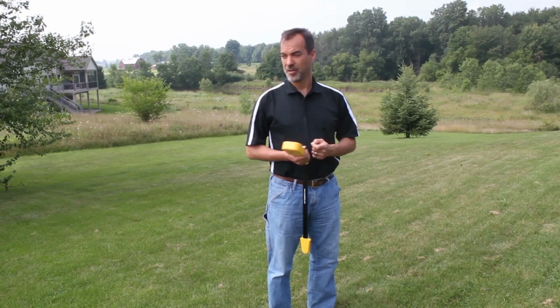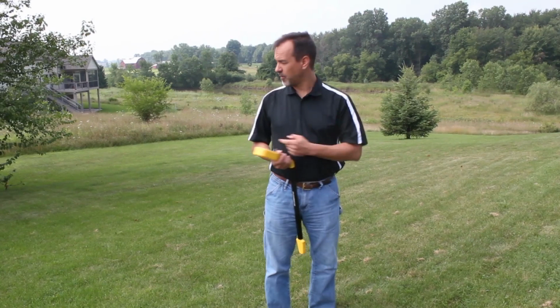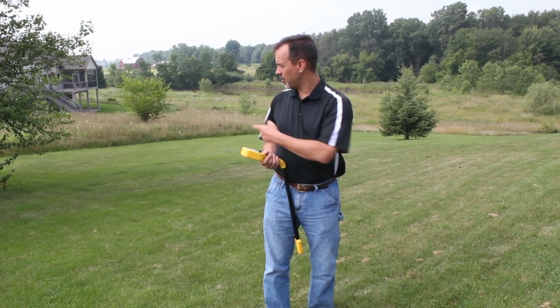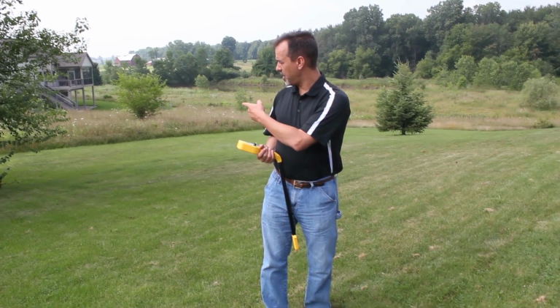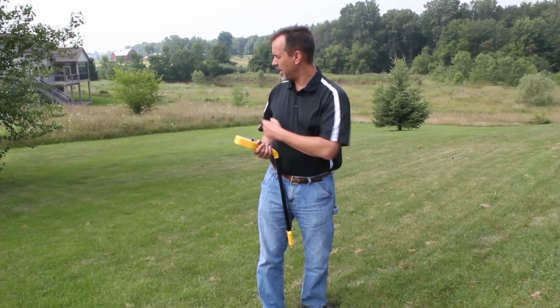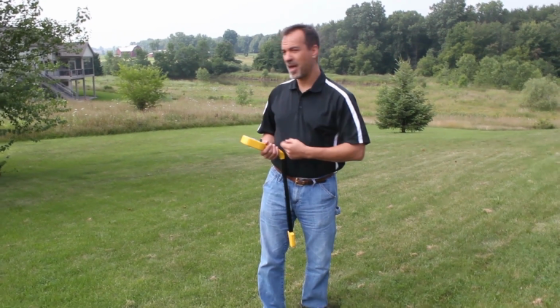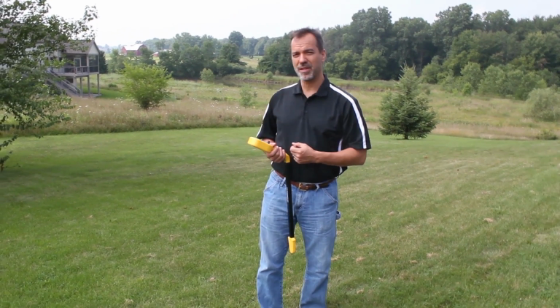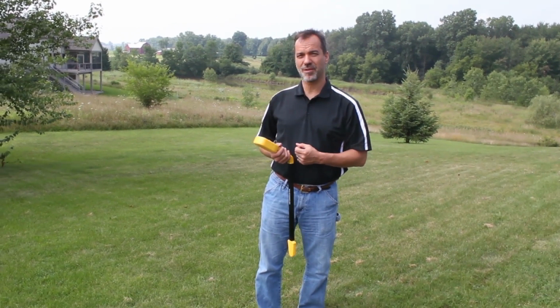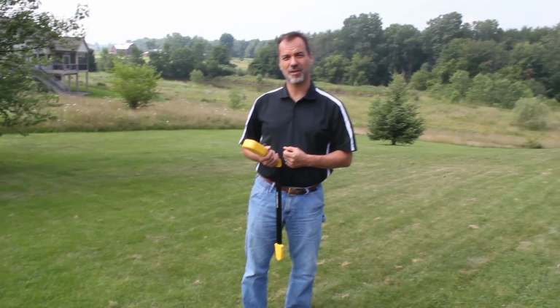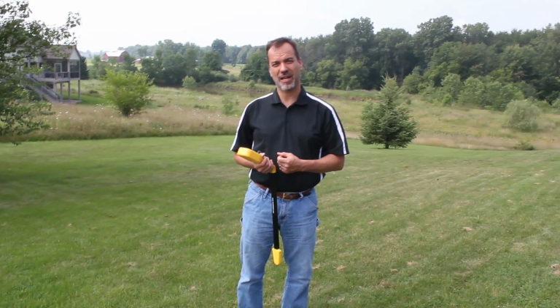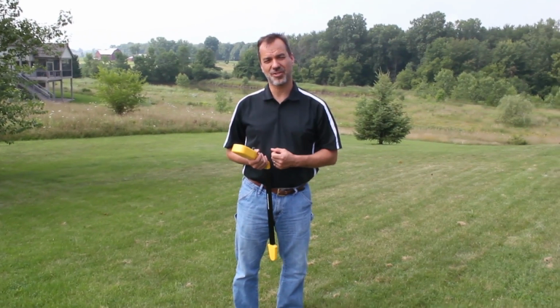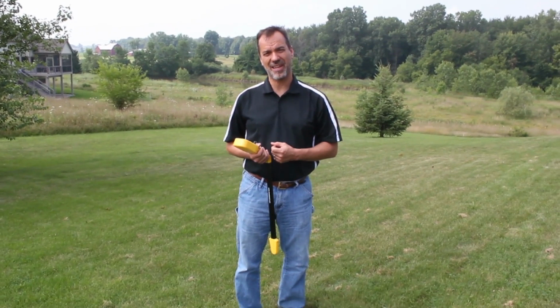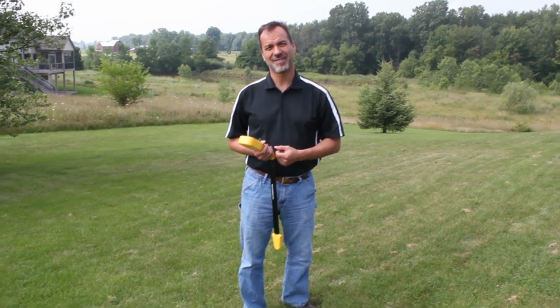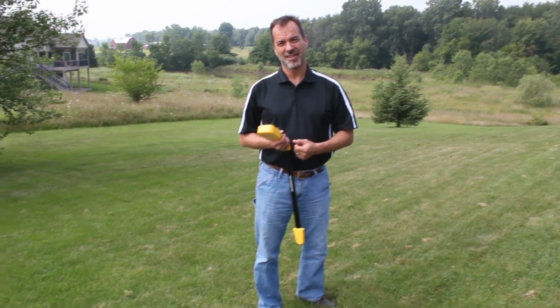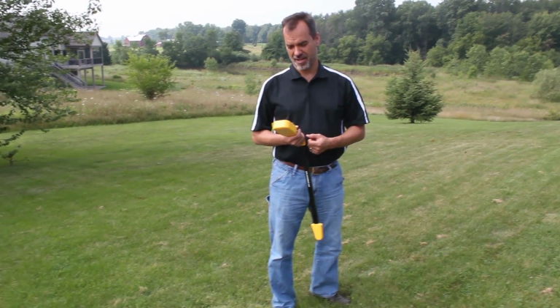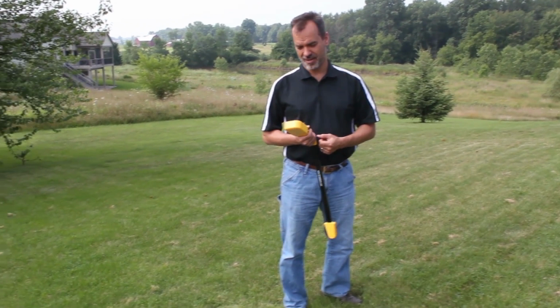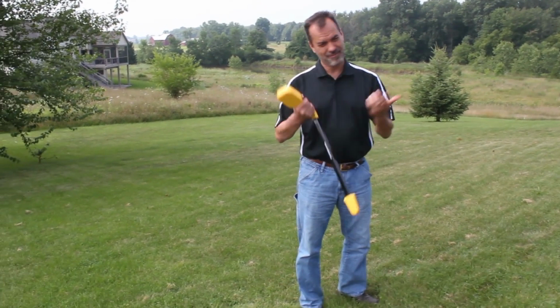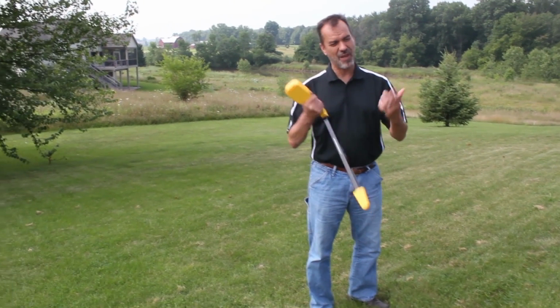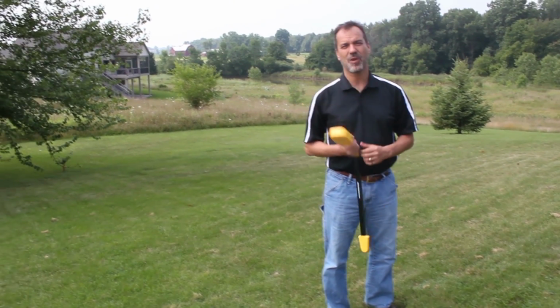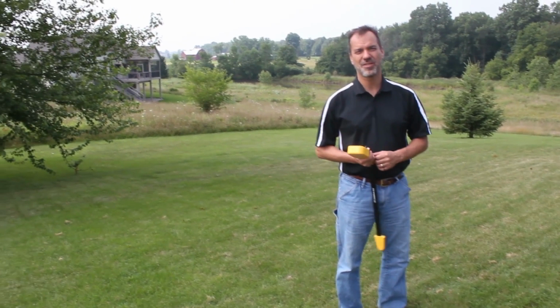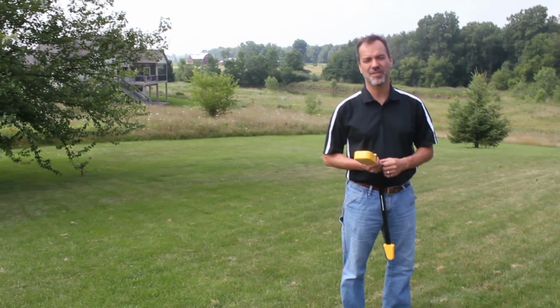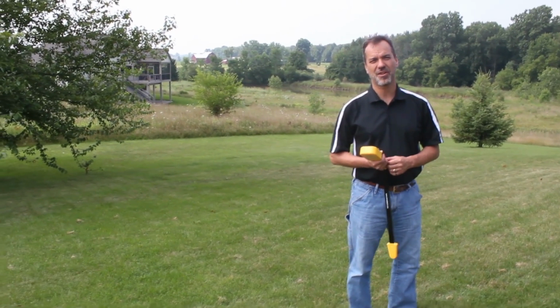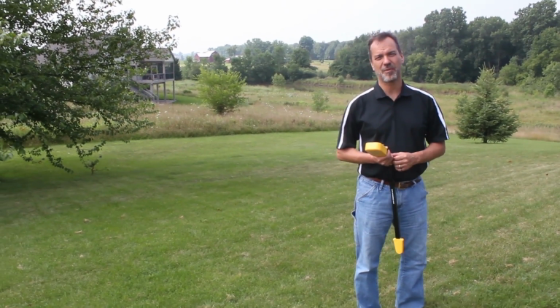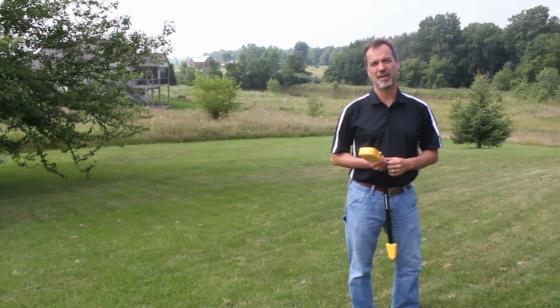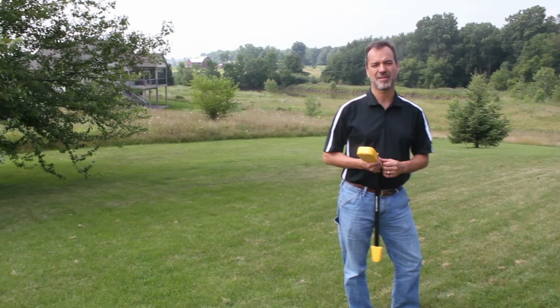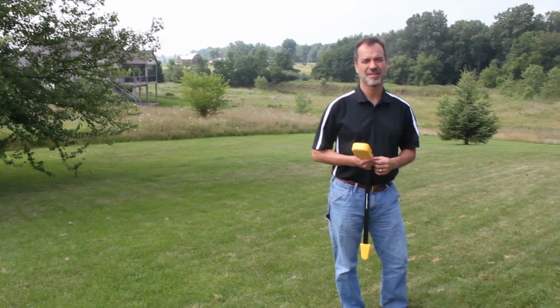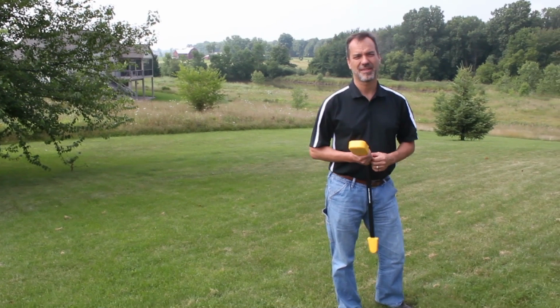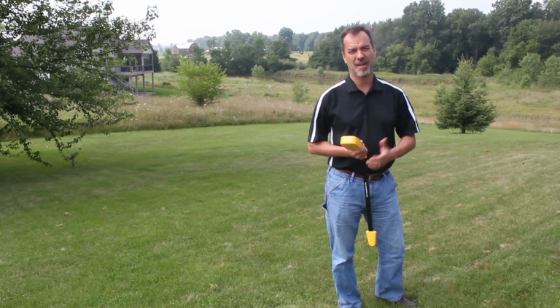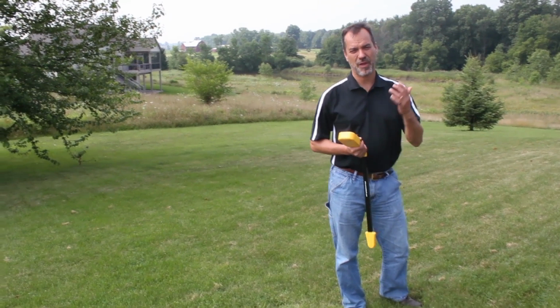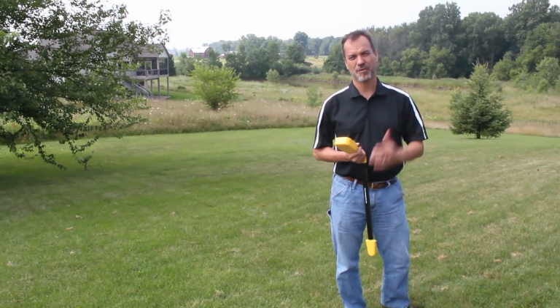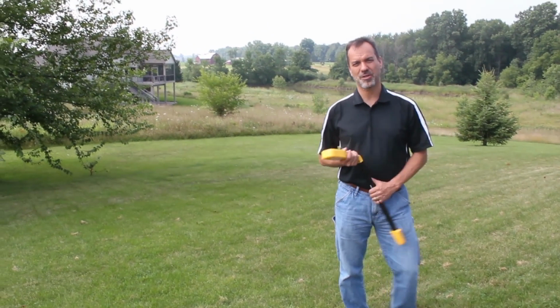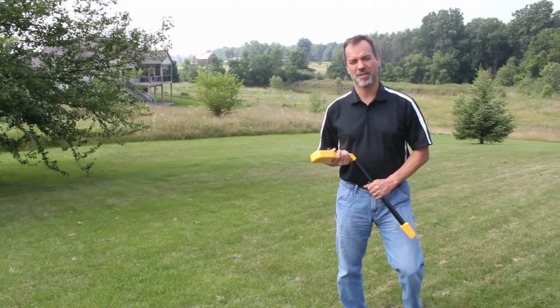So for my cat Mittens over there who got in the shot — if you have any questions, give us a call at Armada, and we thank you for watching the video.